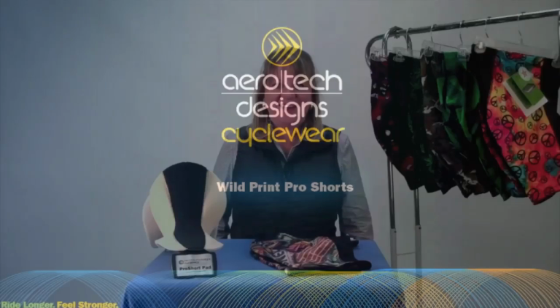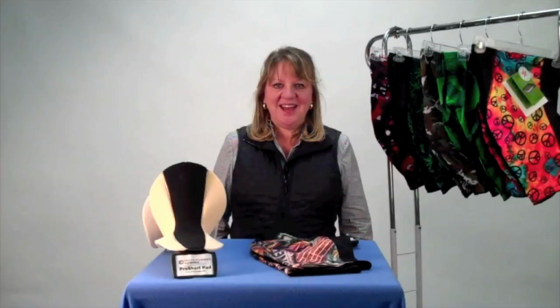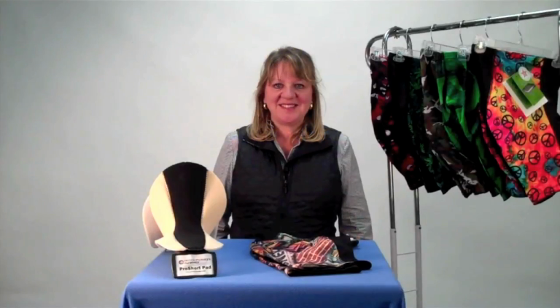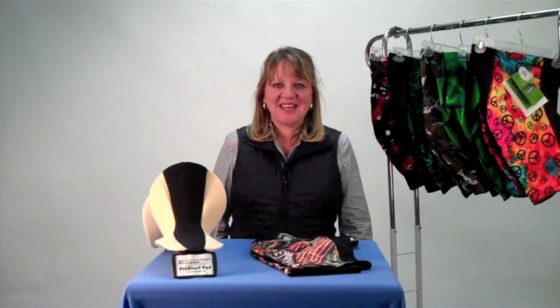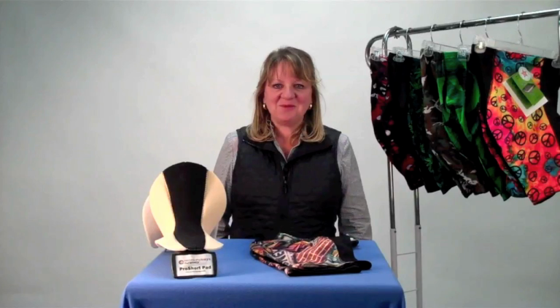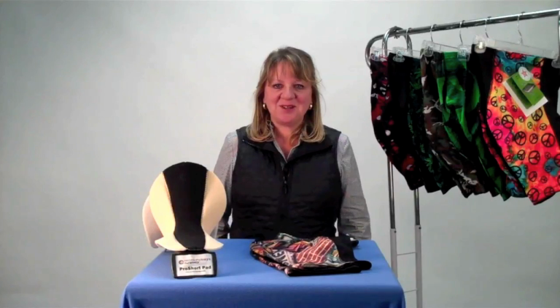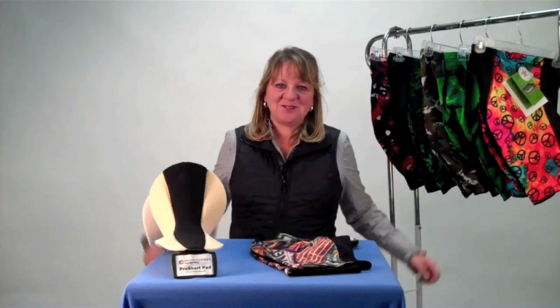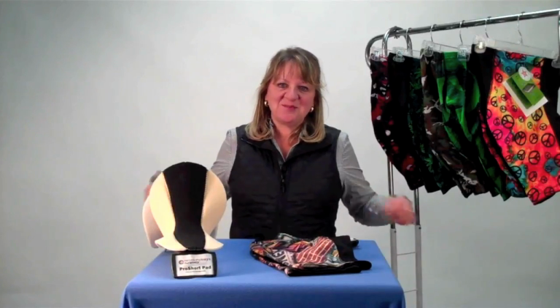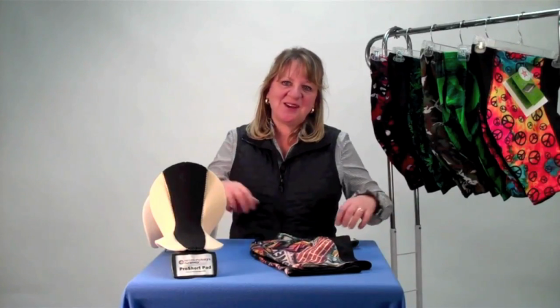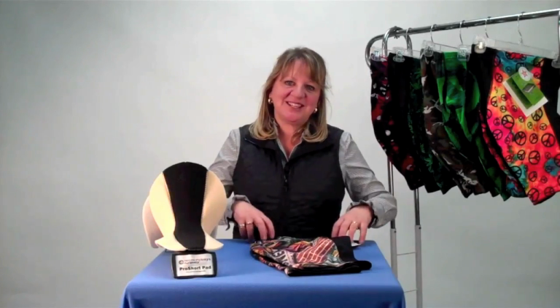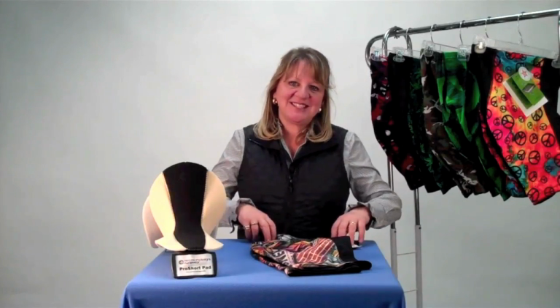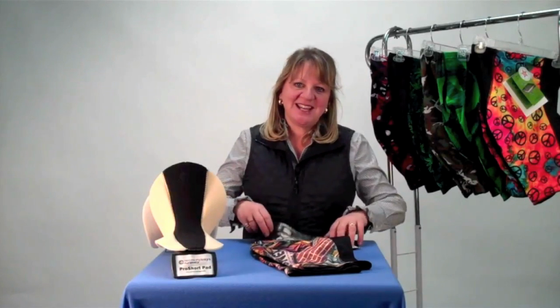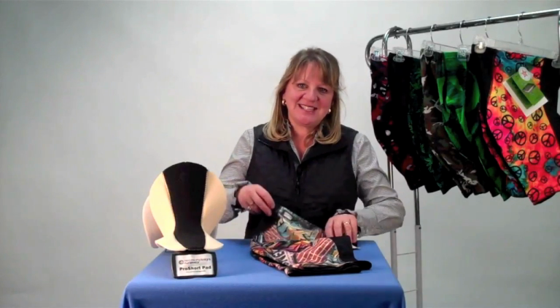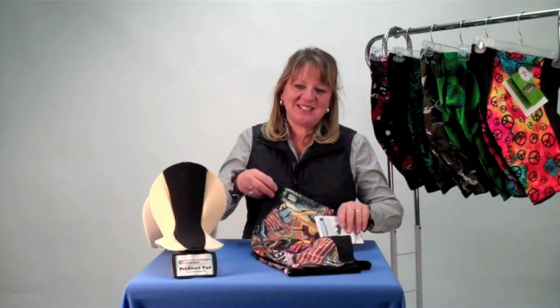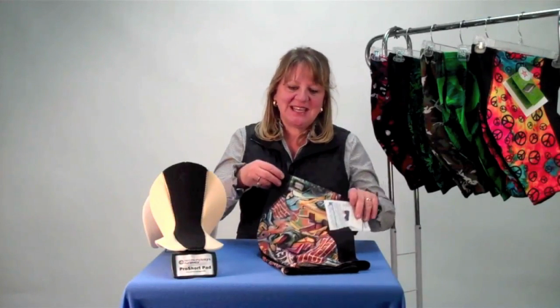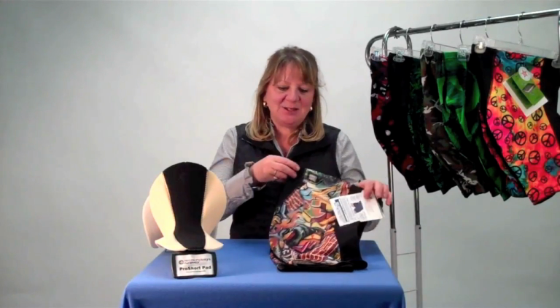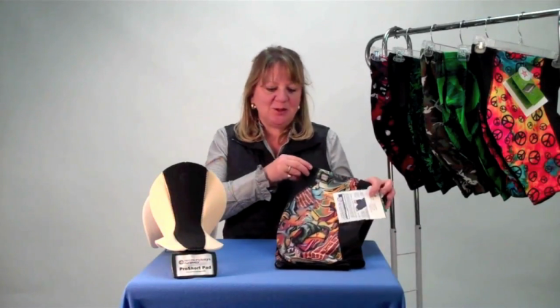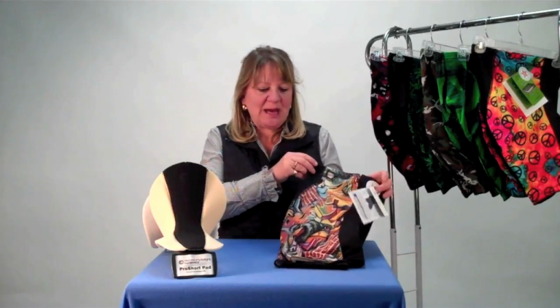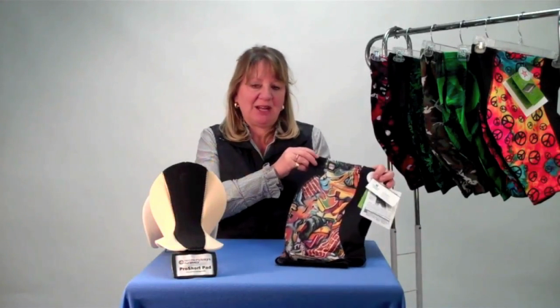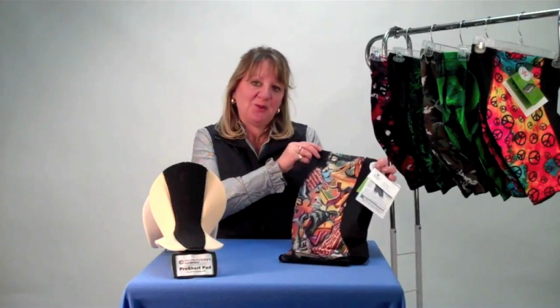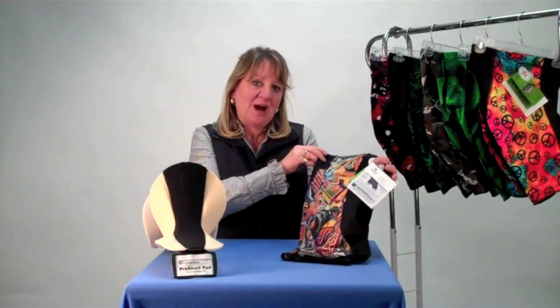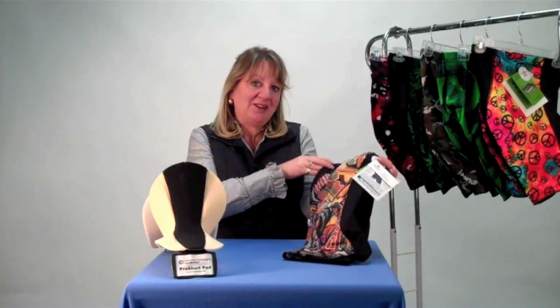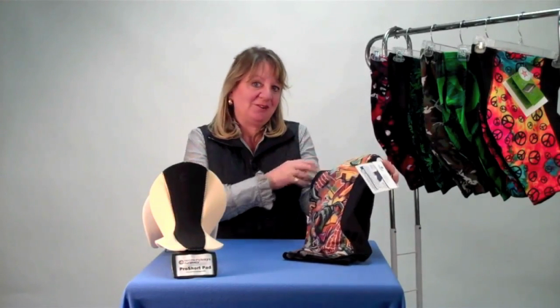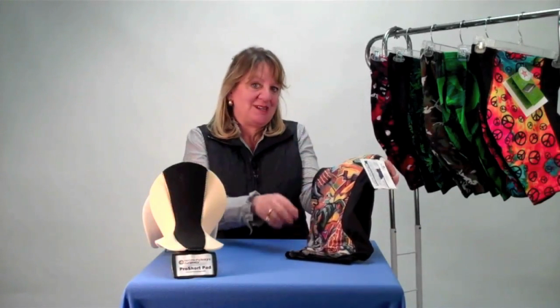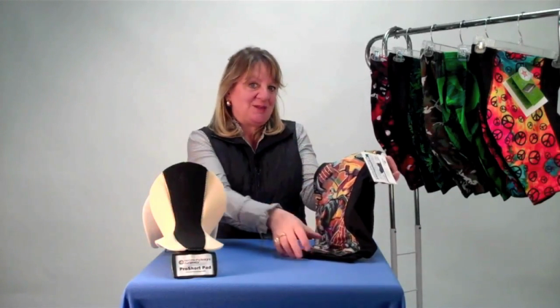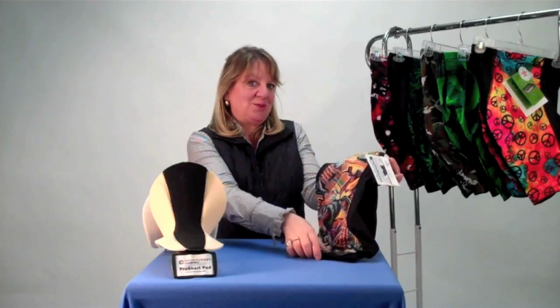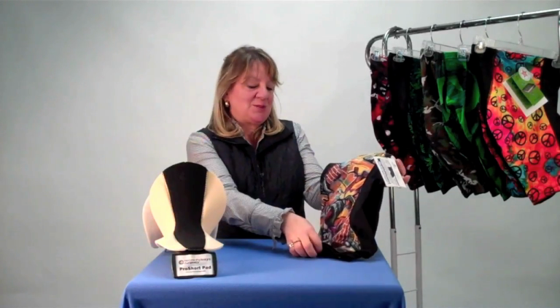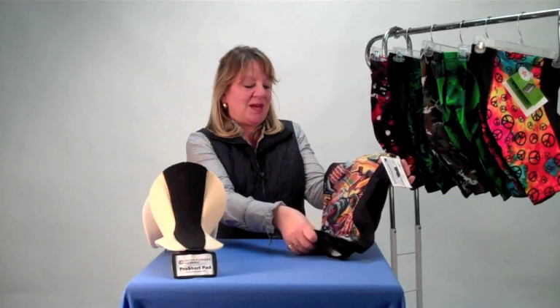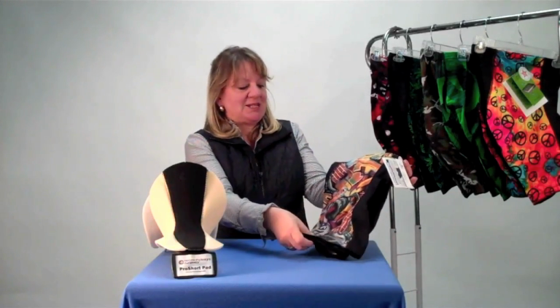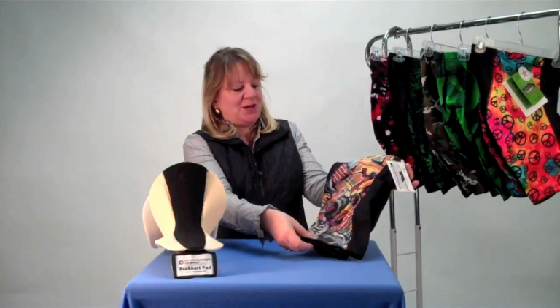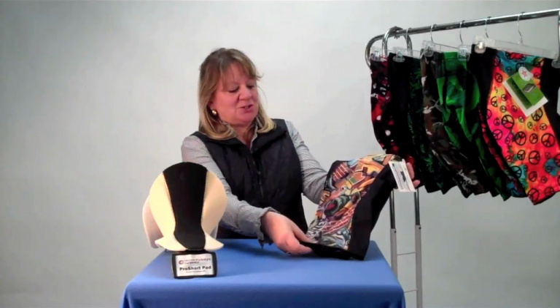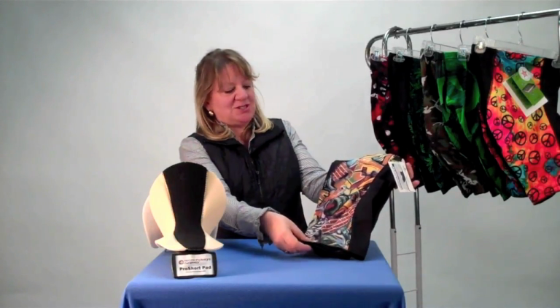Hi, this is Kathy Rogers from Aerotec Designs here to tell you about our wild and crazy print spandex bike shorts.